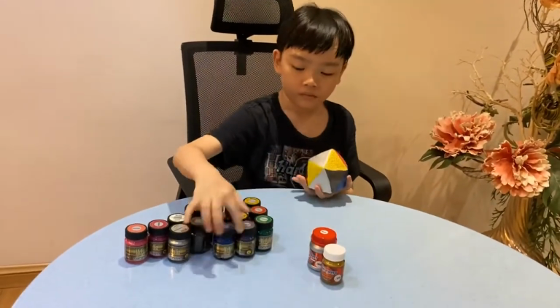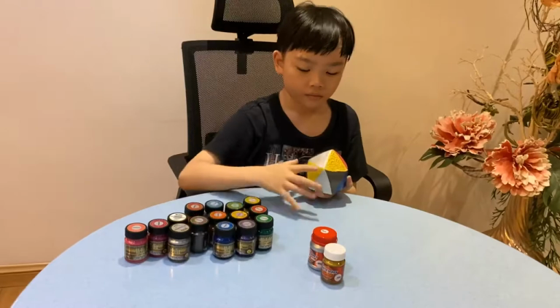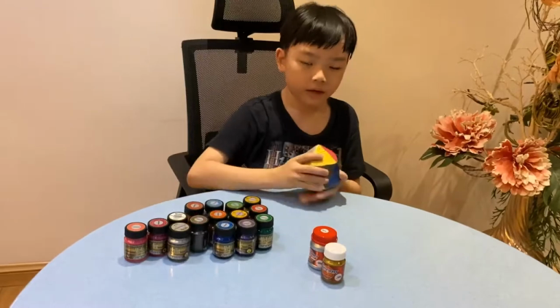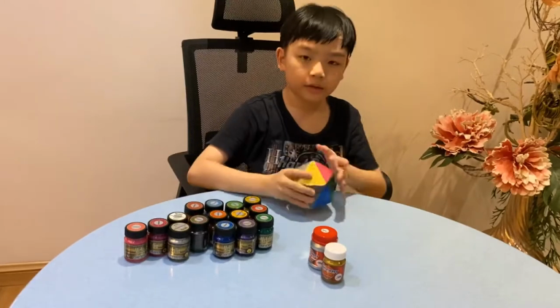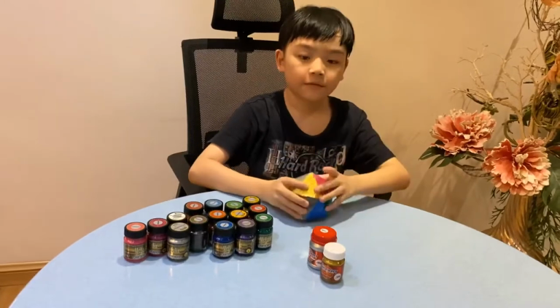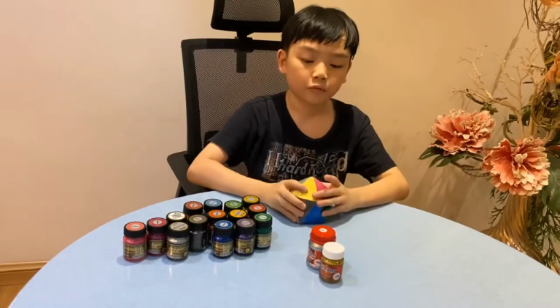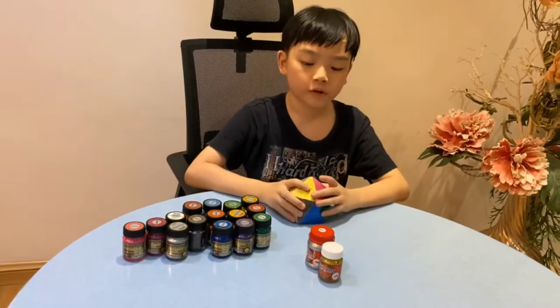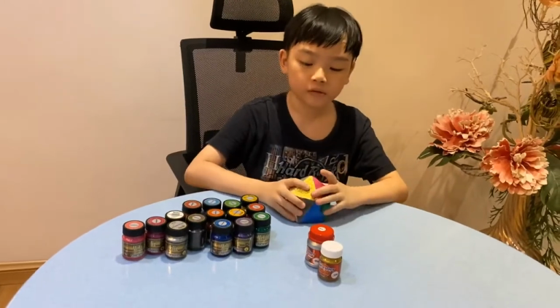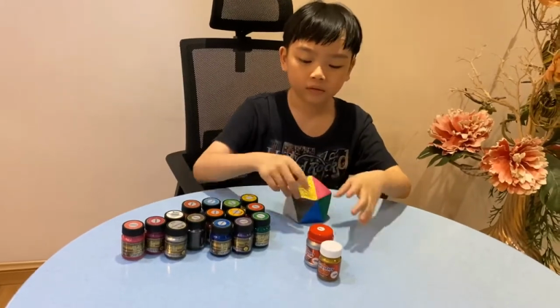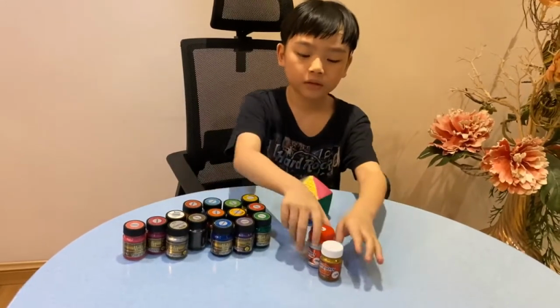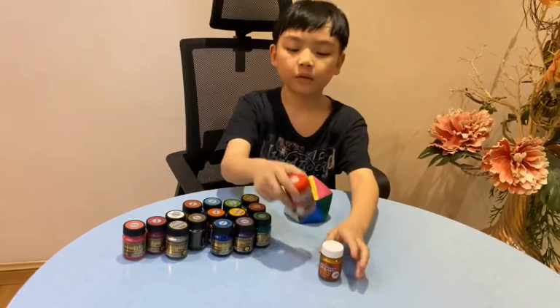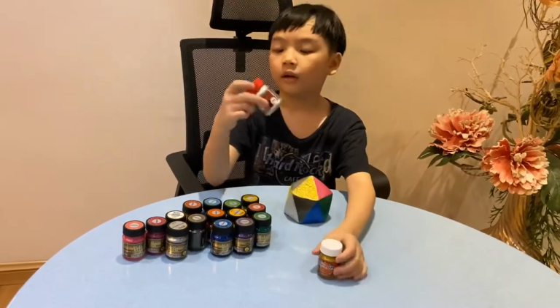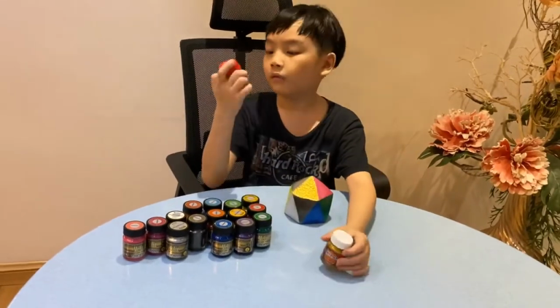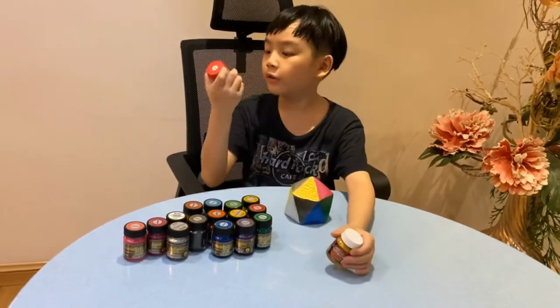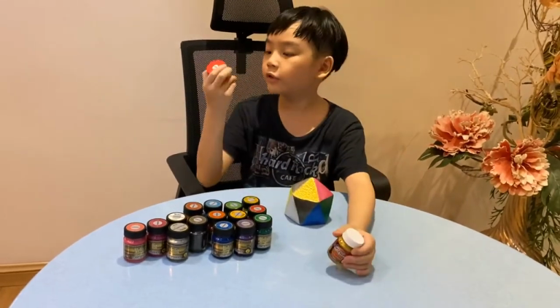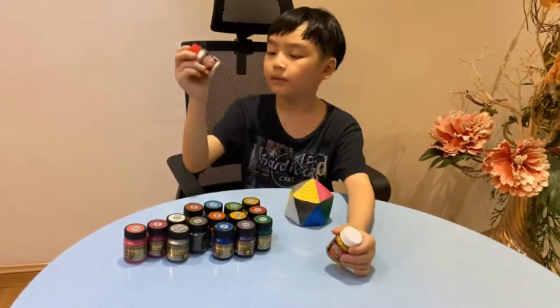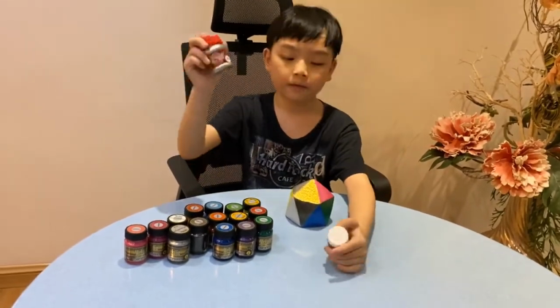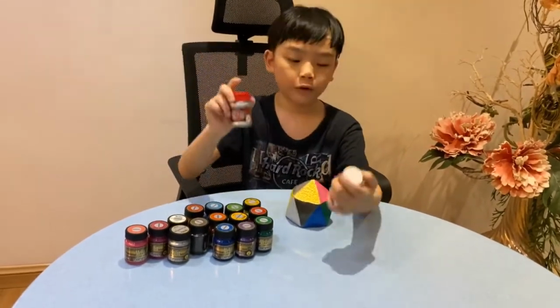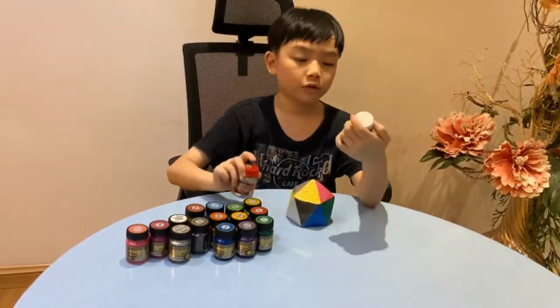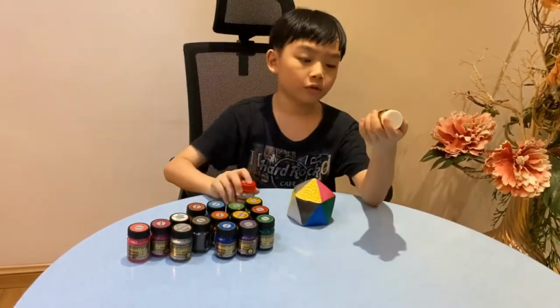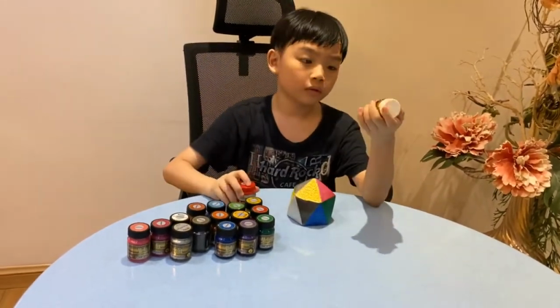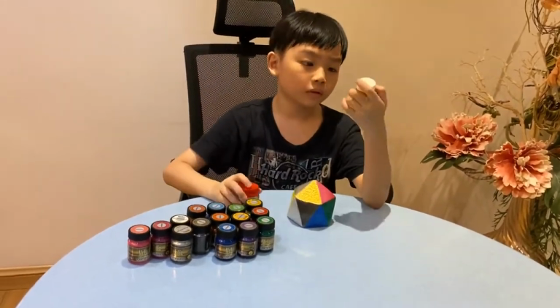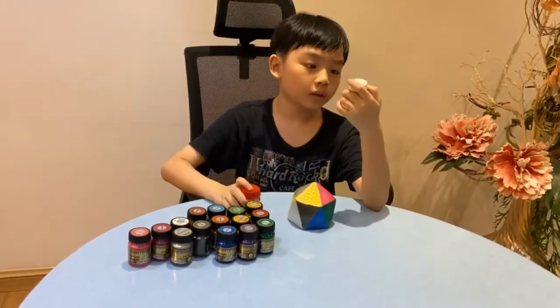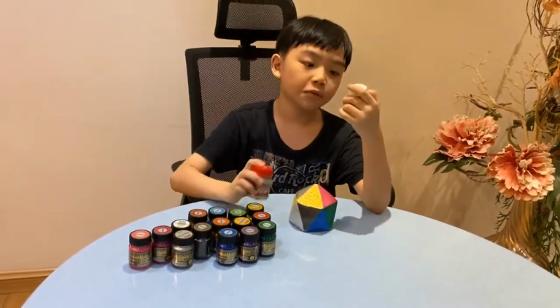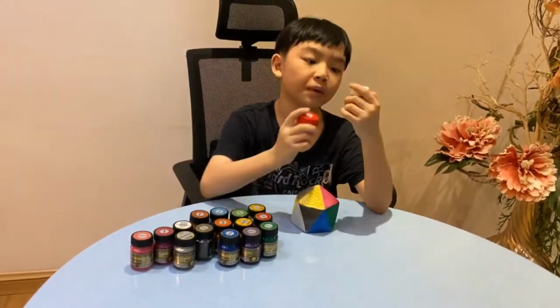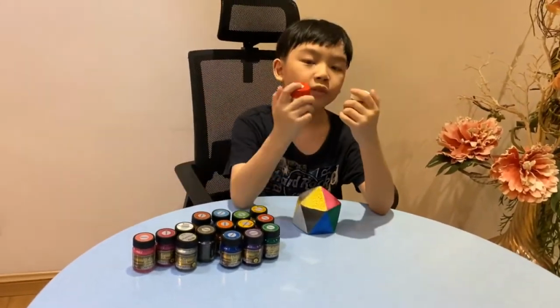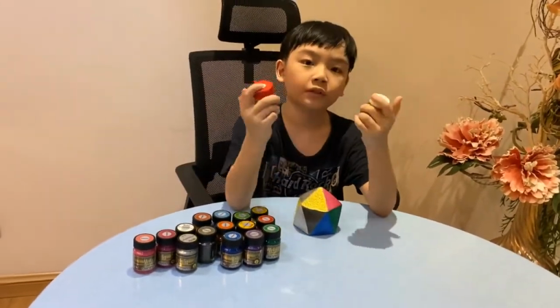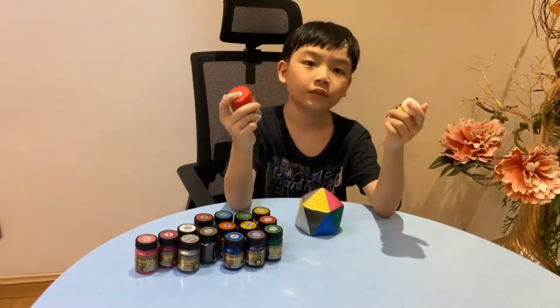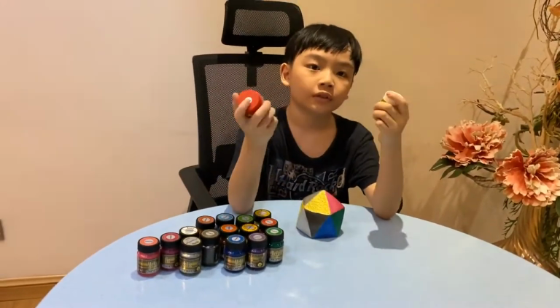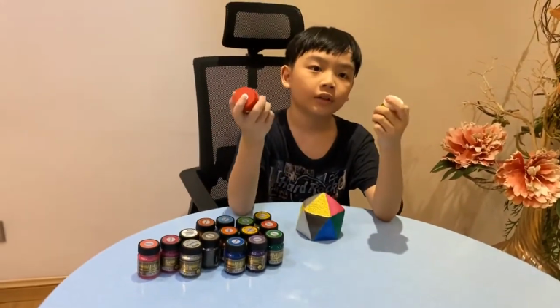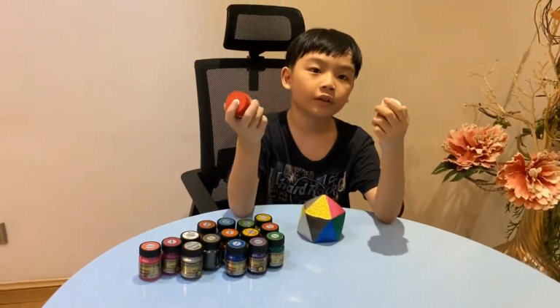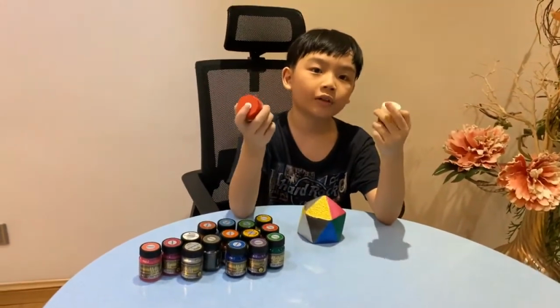Now it's time for the royal. This is royal silver and royal gold — this is the most popular in Nicola.